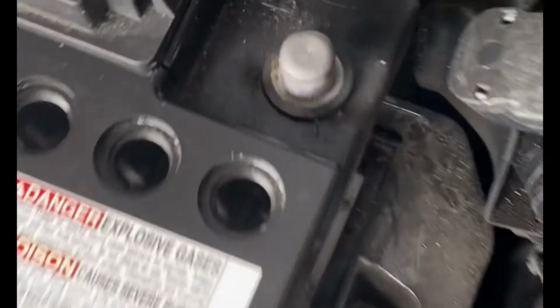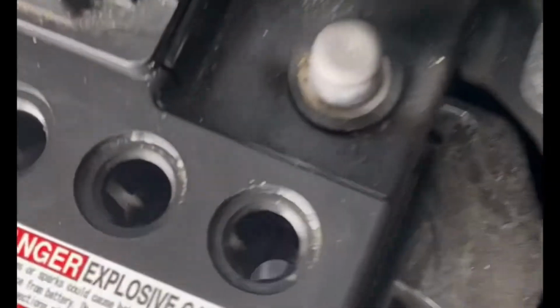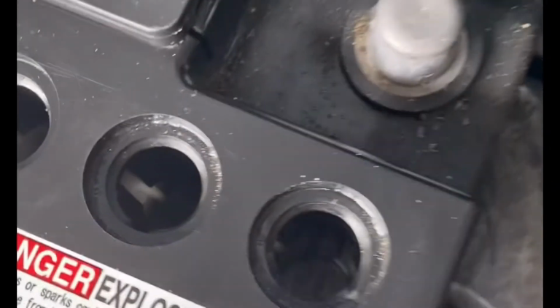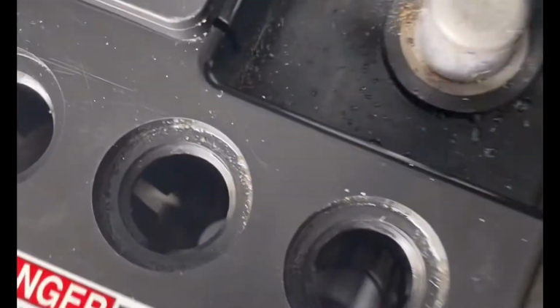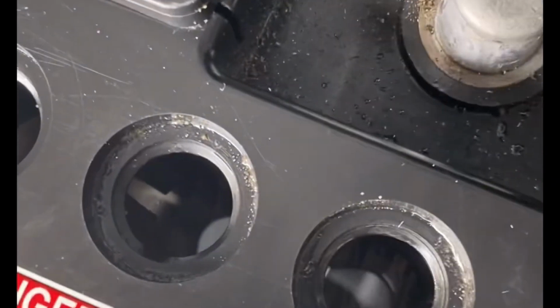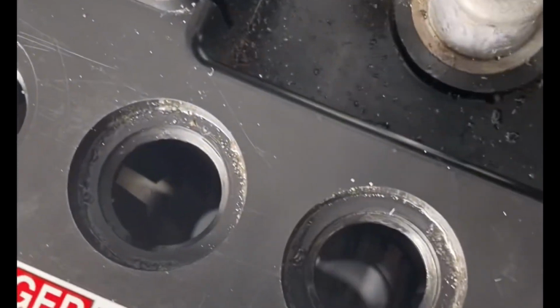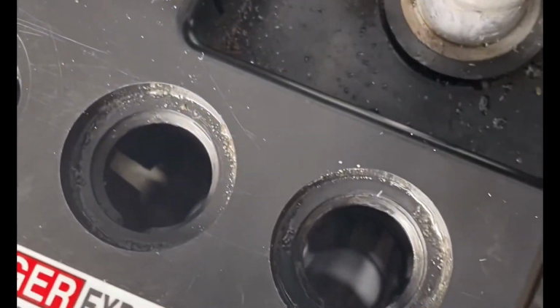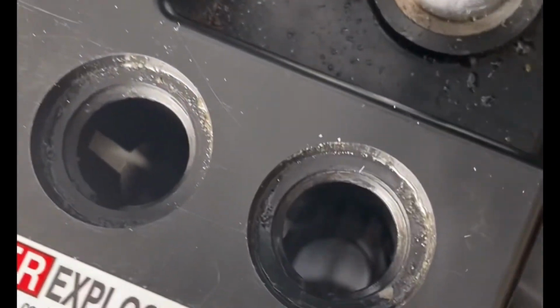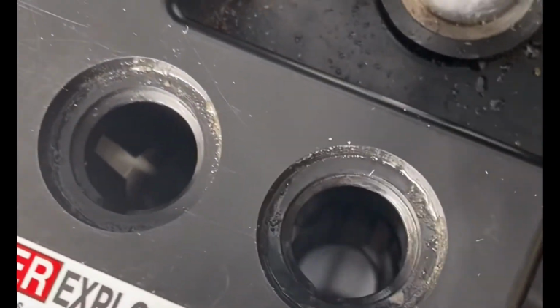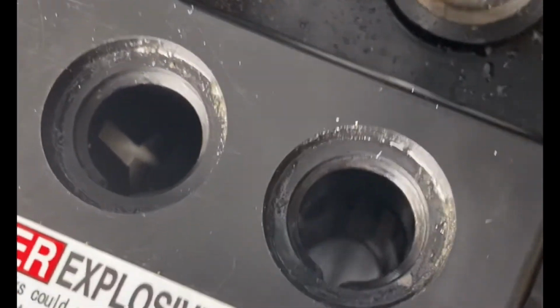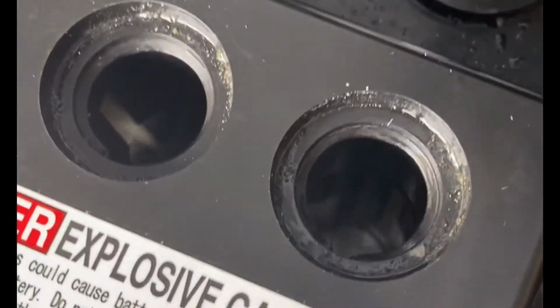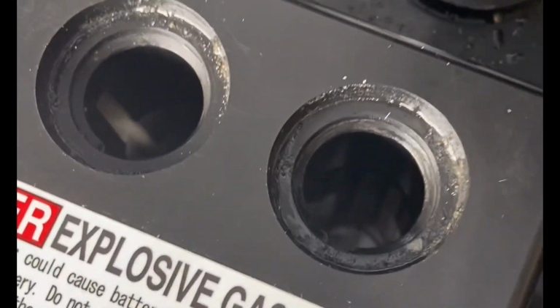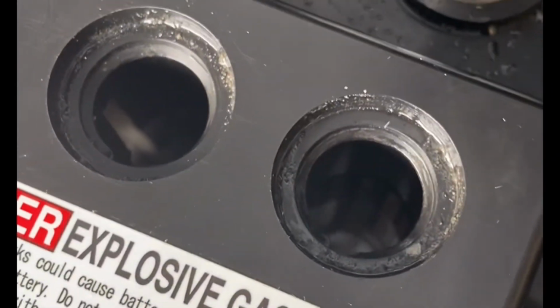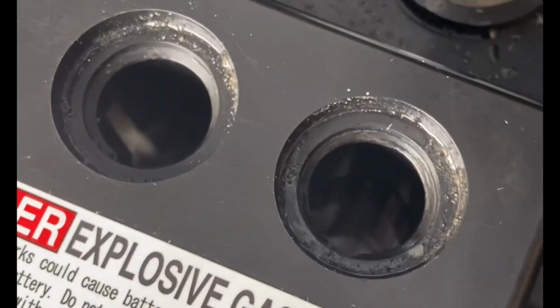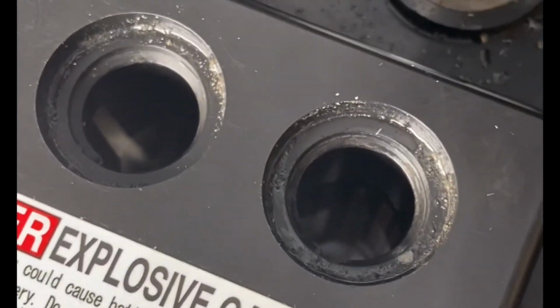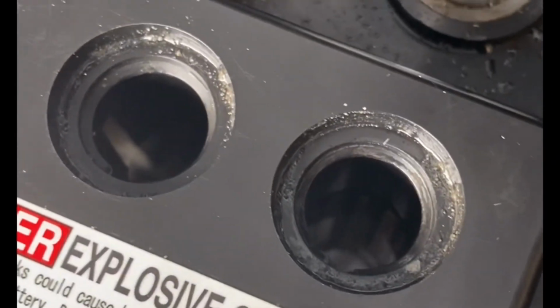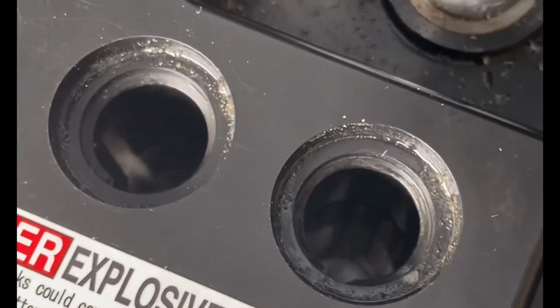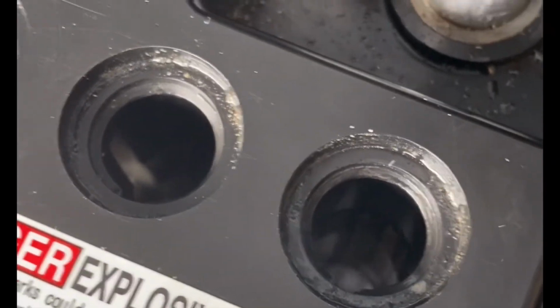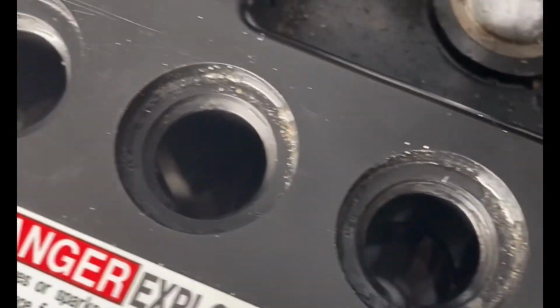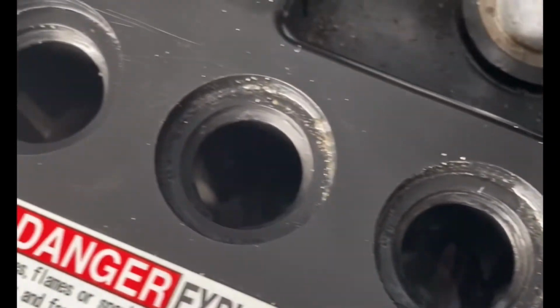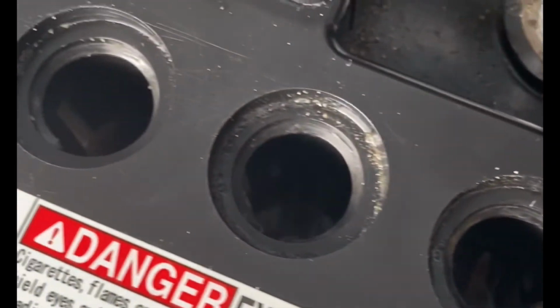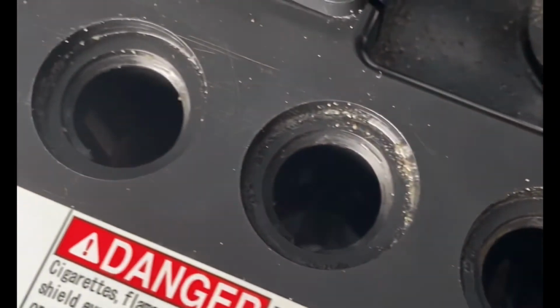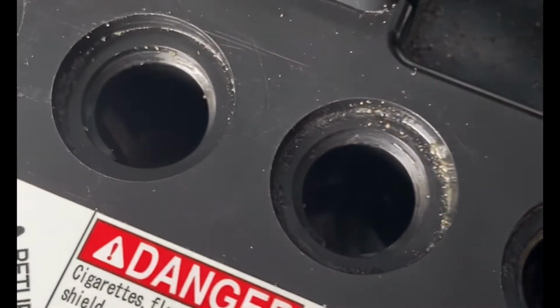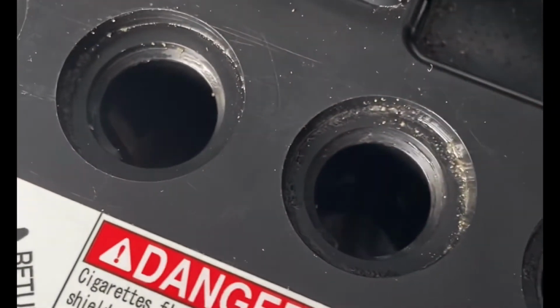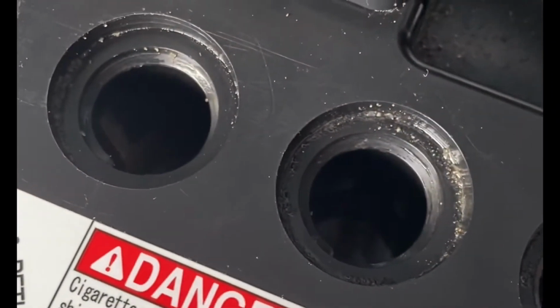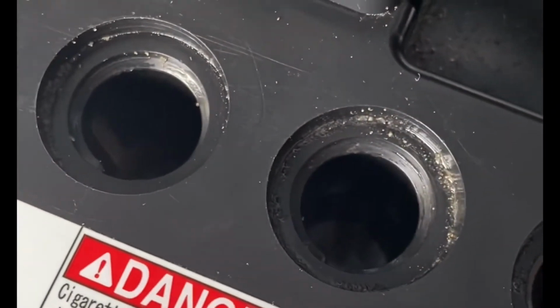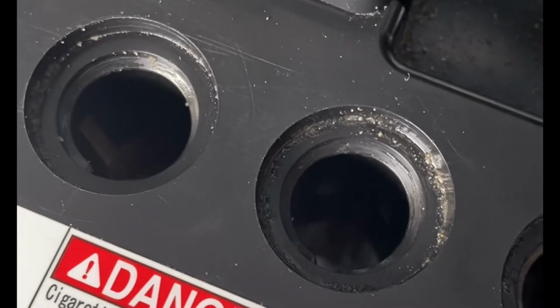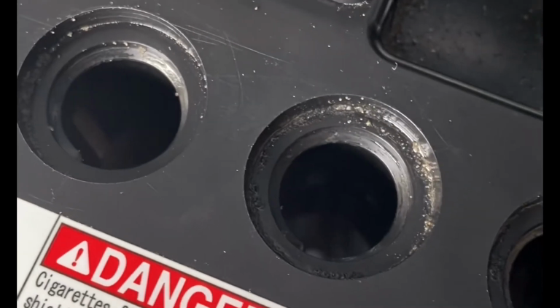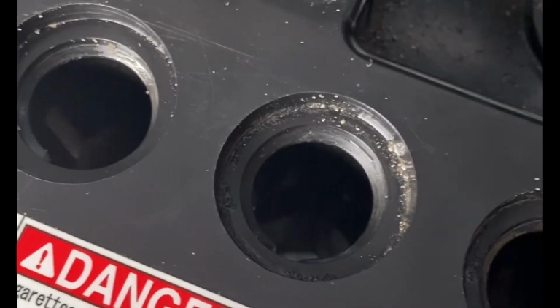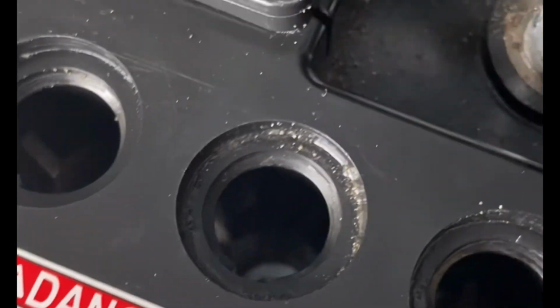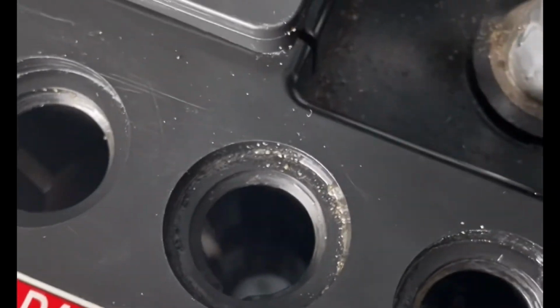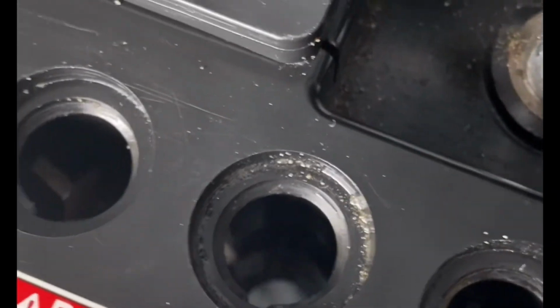Here is me showing you a view of what it looked like while my battery electrolyte levels were low.